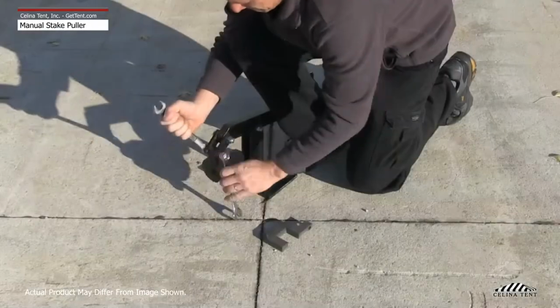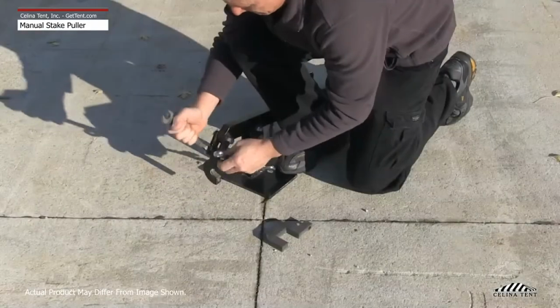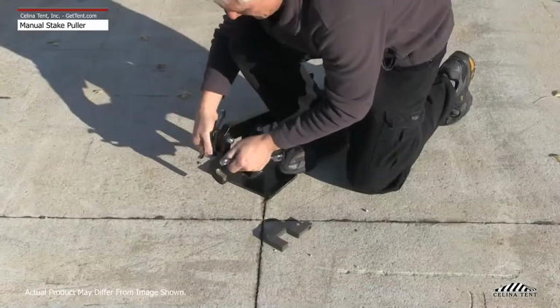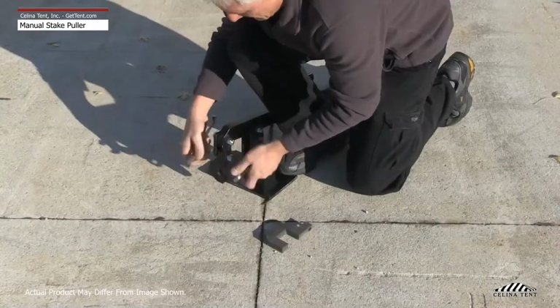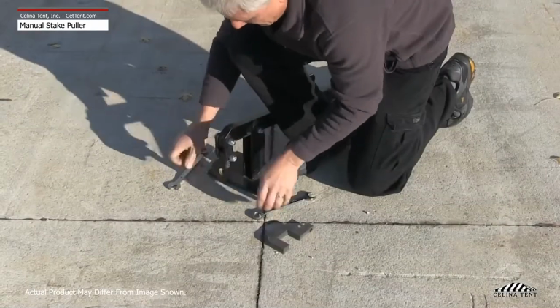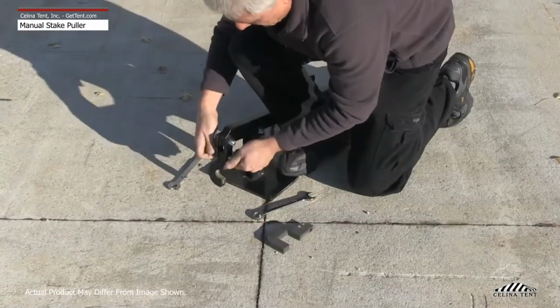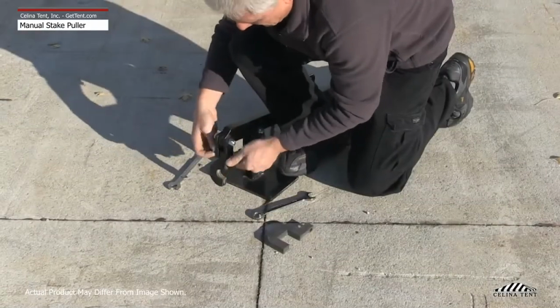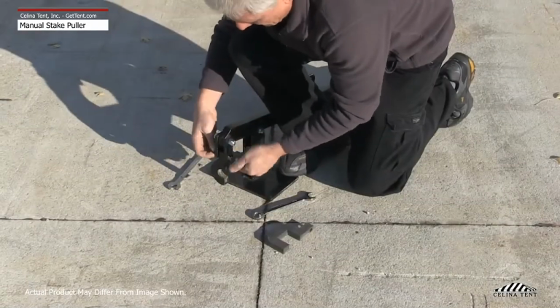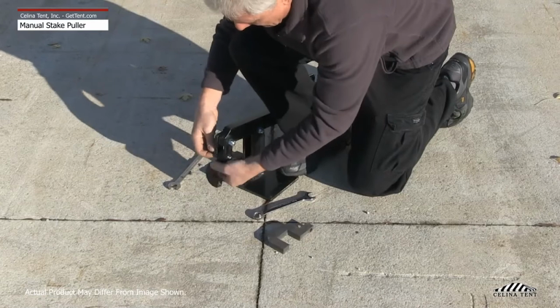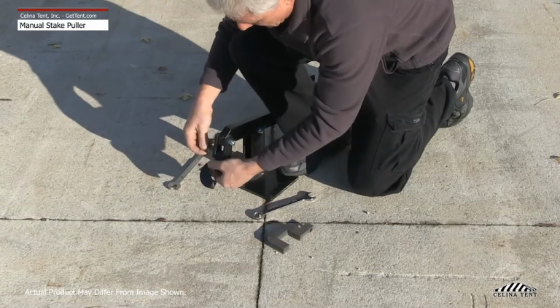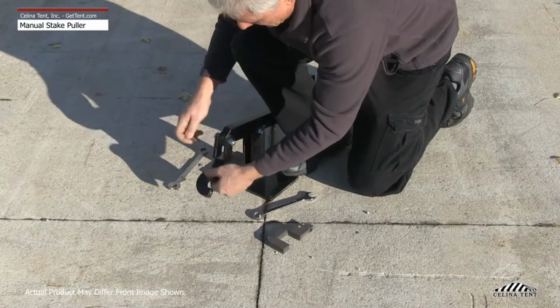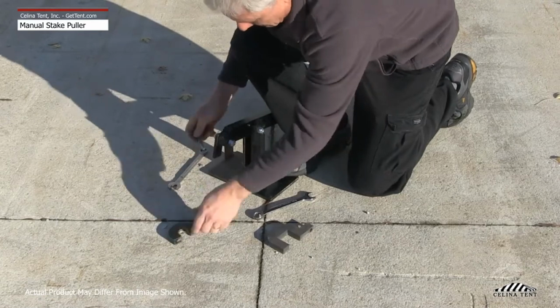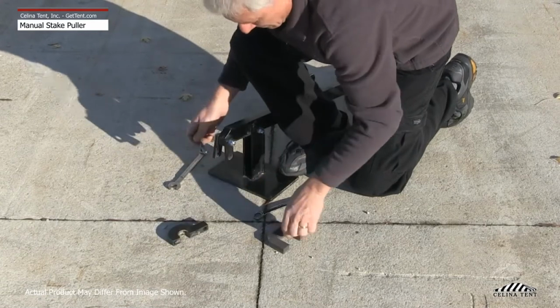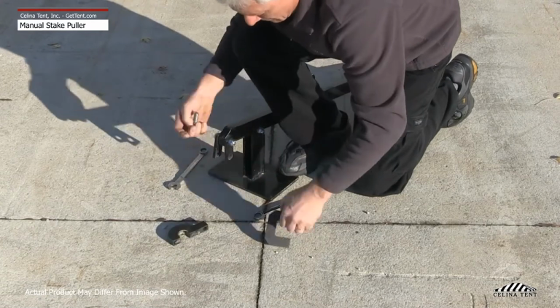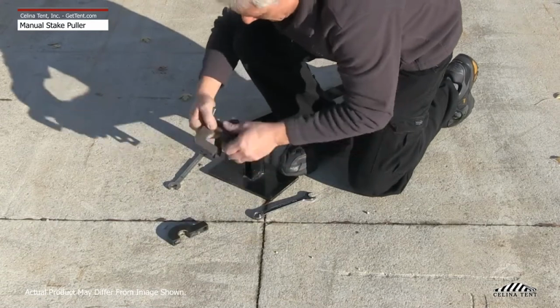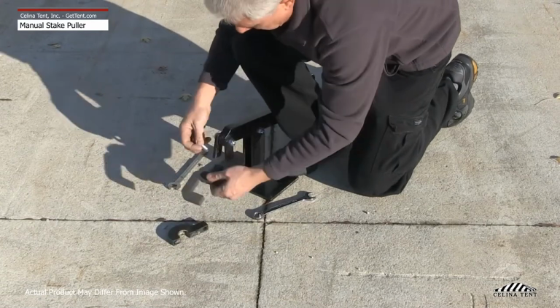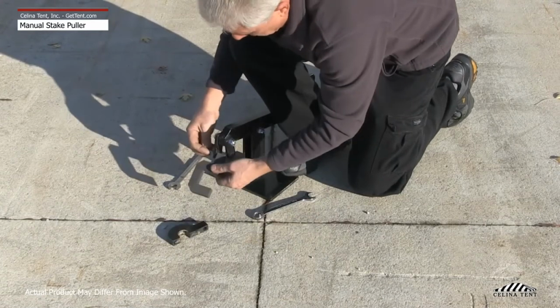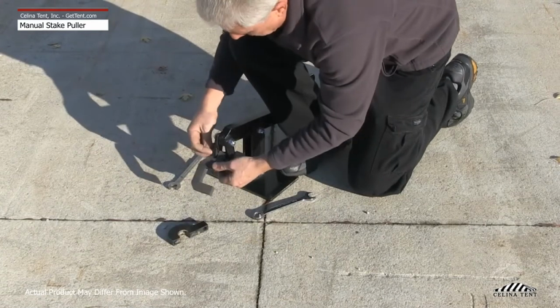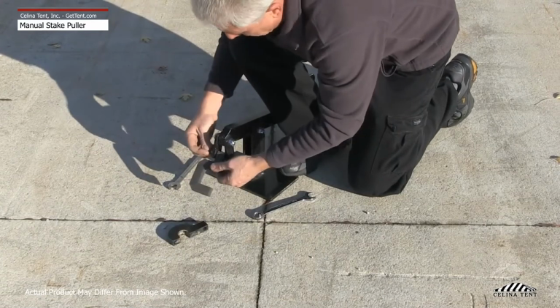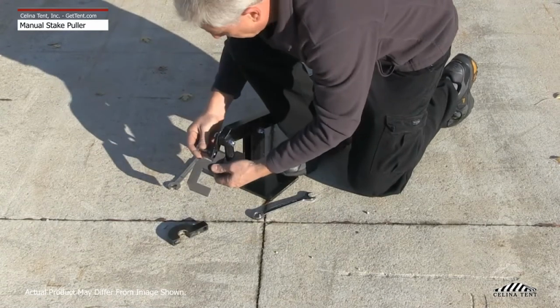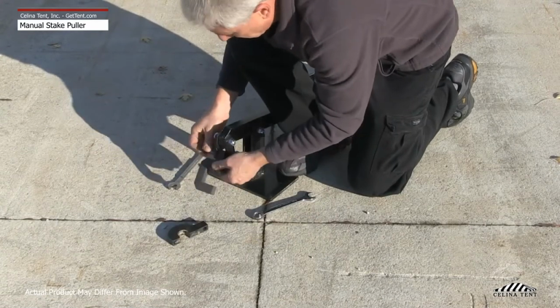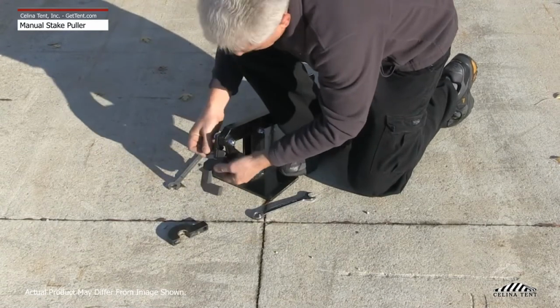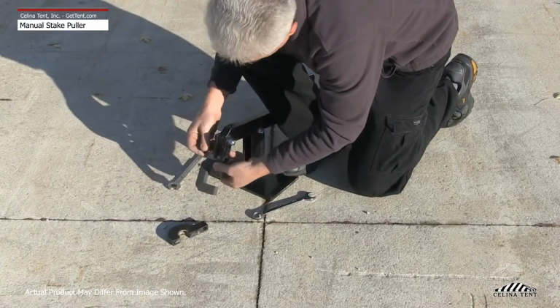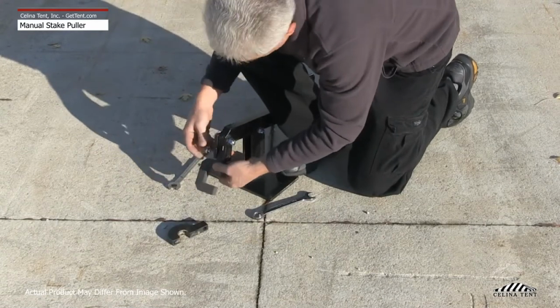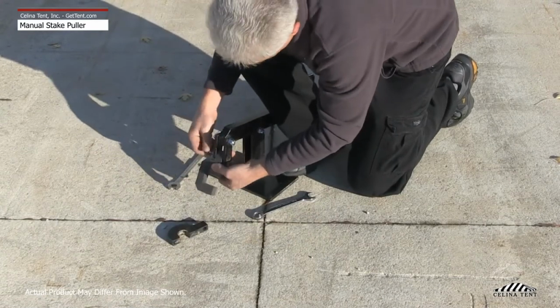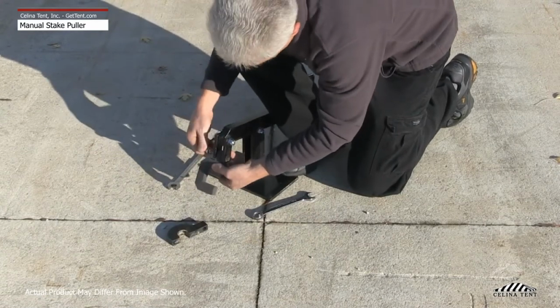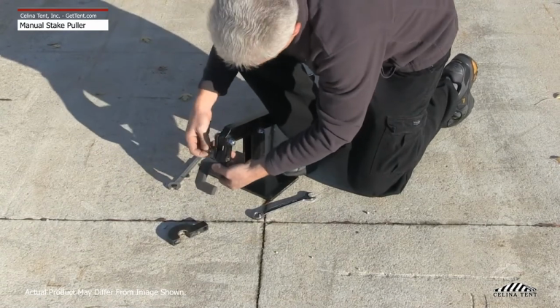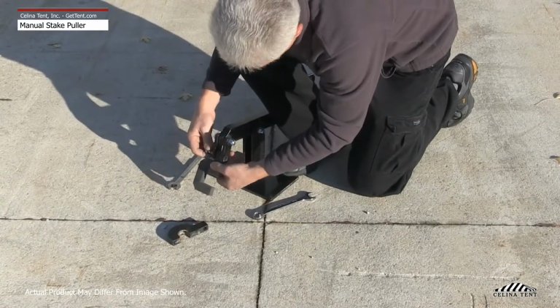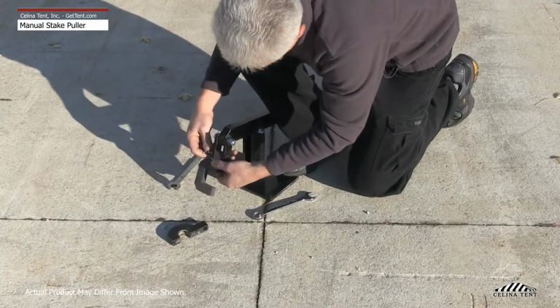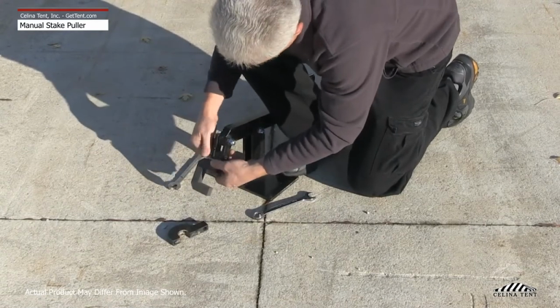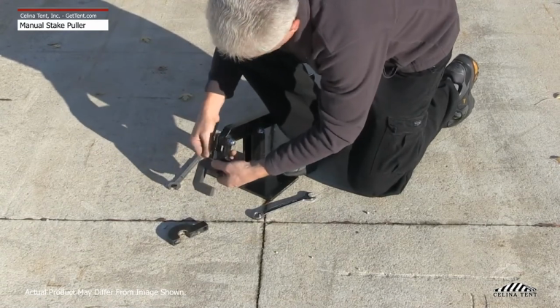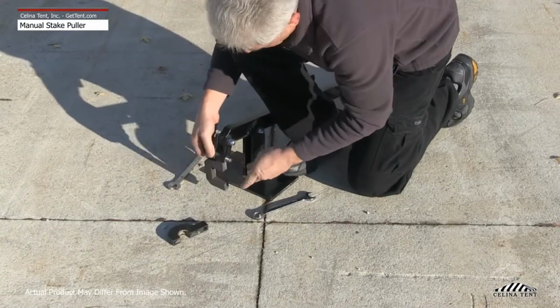Each manual stake puller comes with a 1-inch head. An optional 2-inch replacement head is also available.